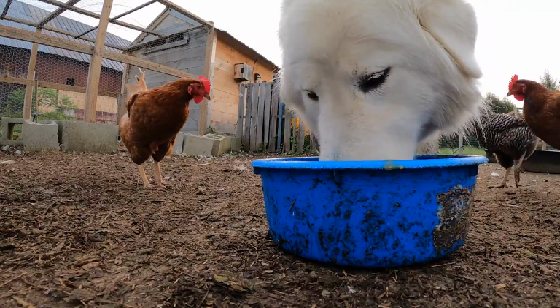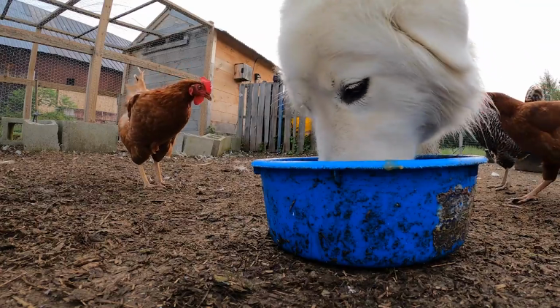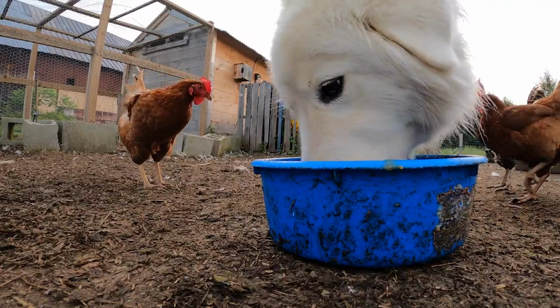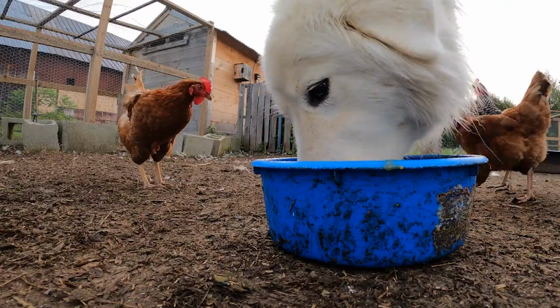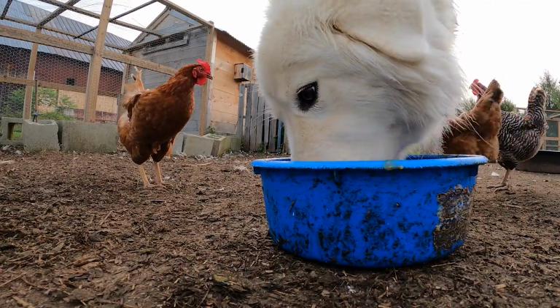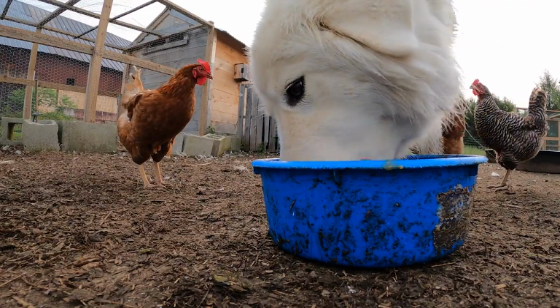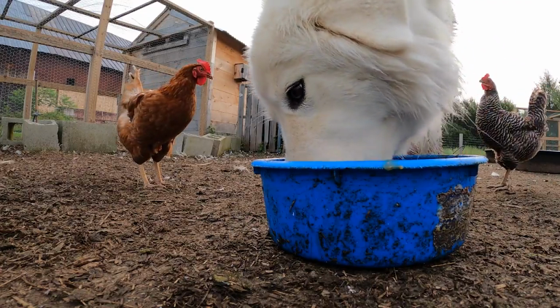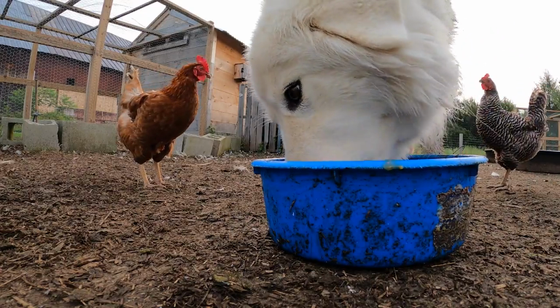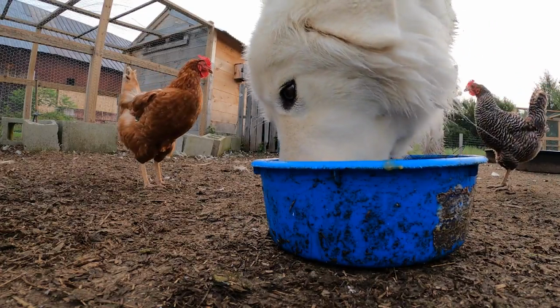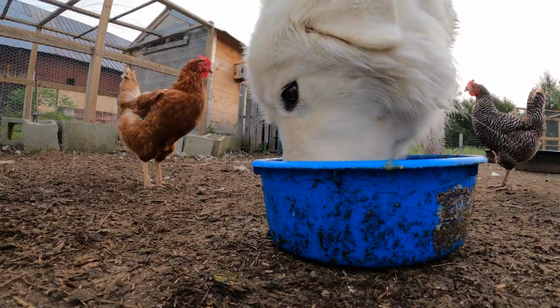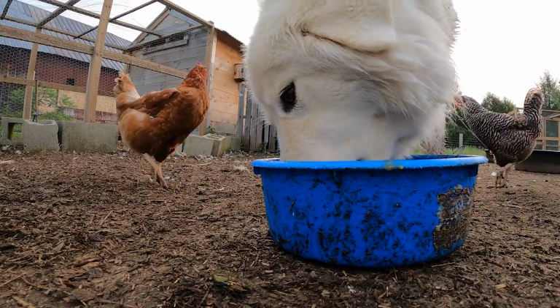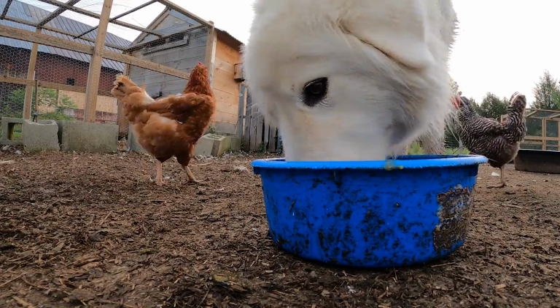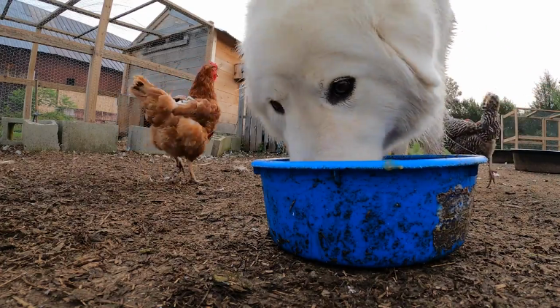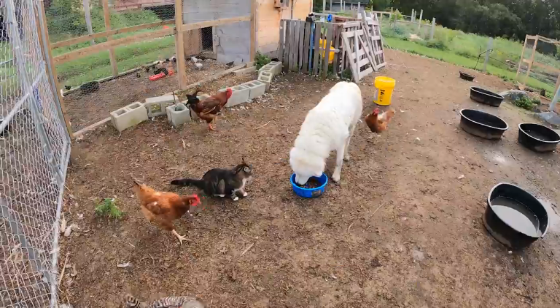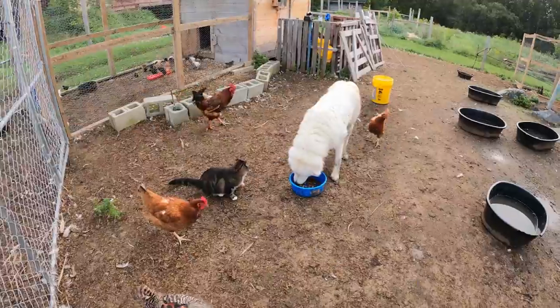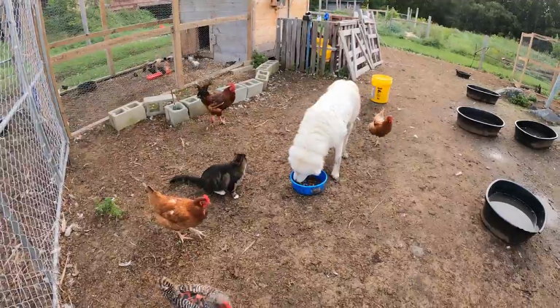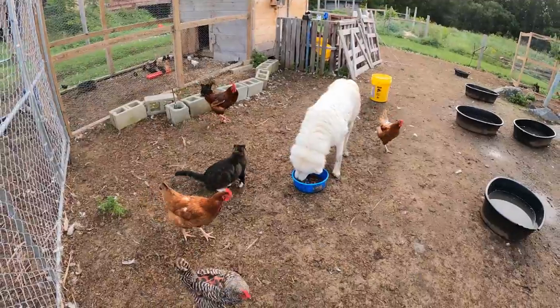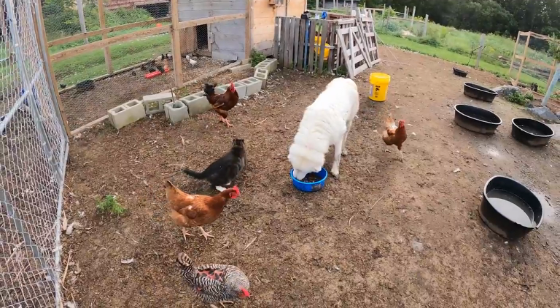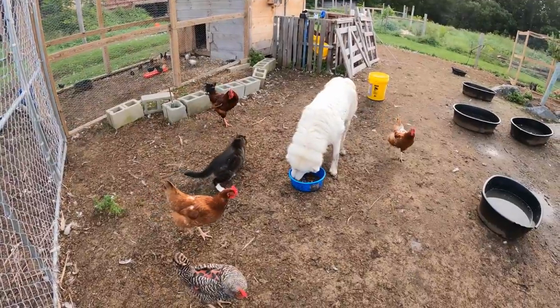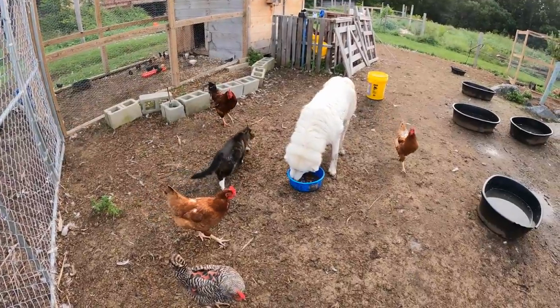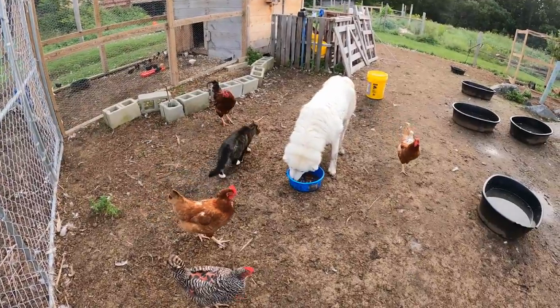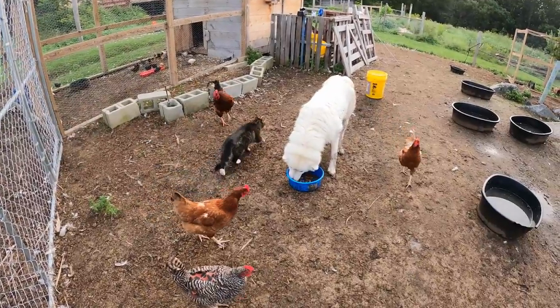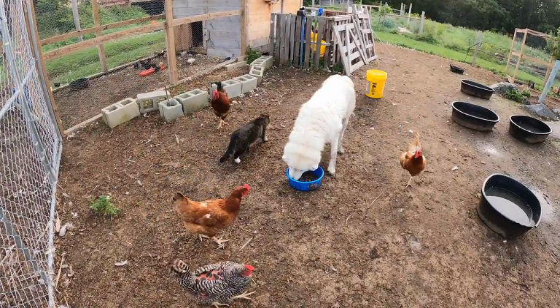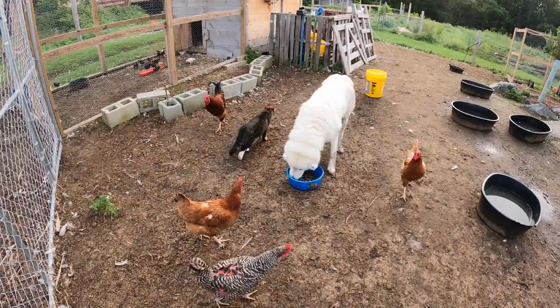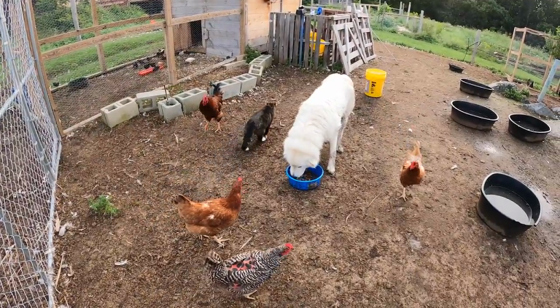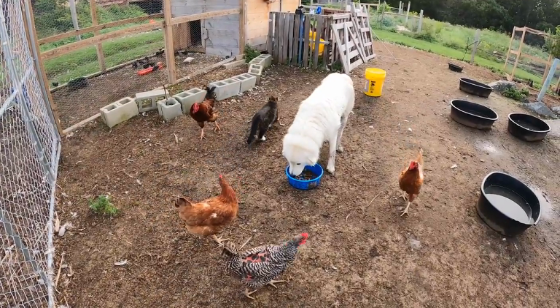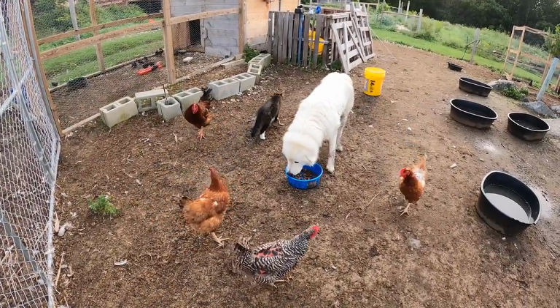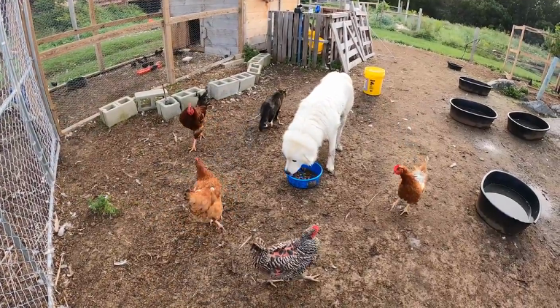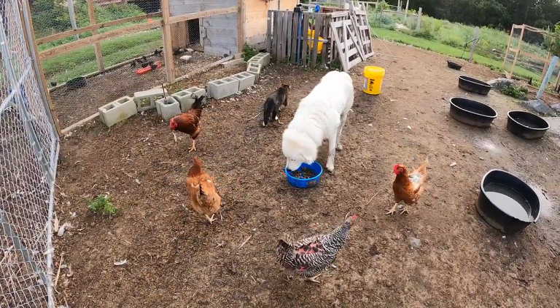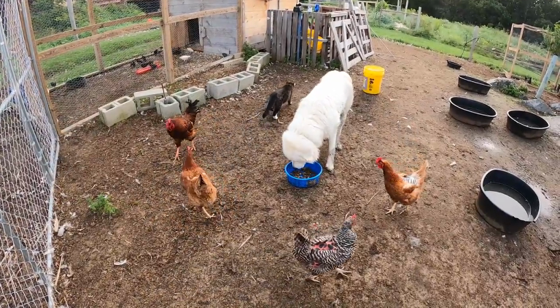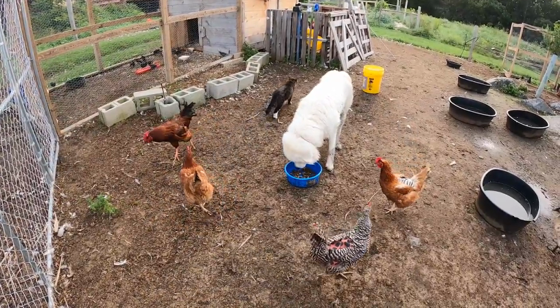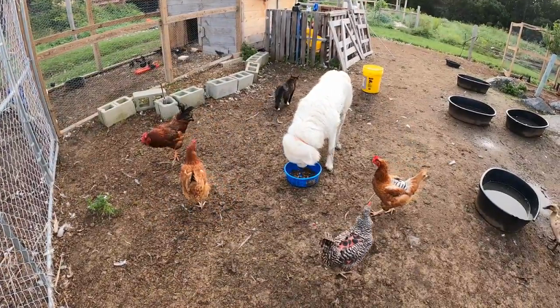Toby's dog food is always chicken-free, and the reason for that is I don't want to turn my chickens into accidental cannibals.